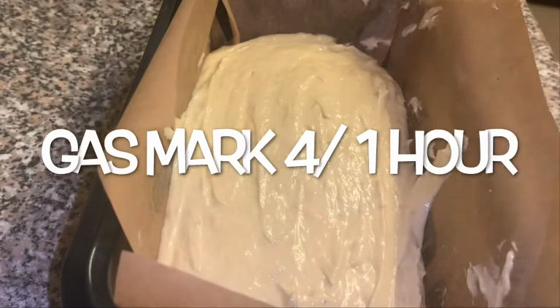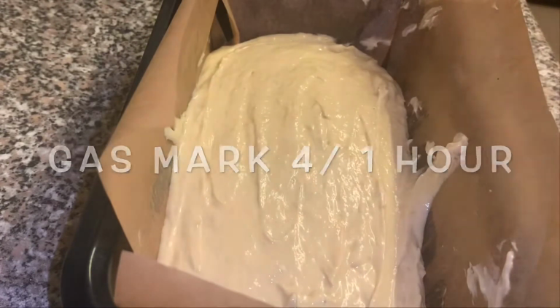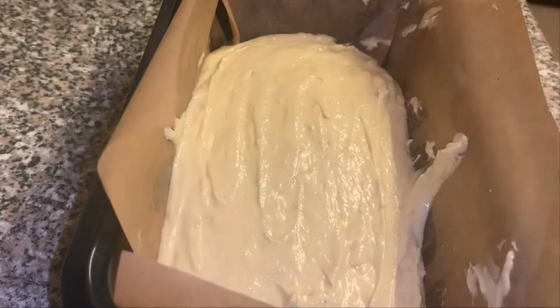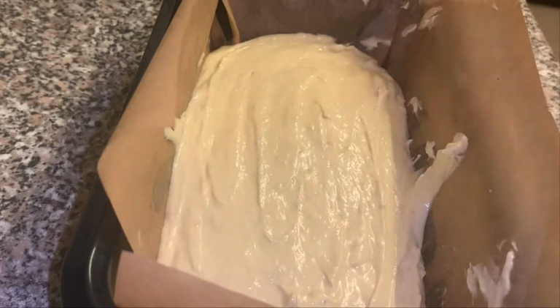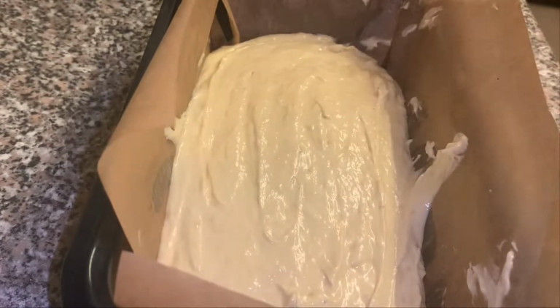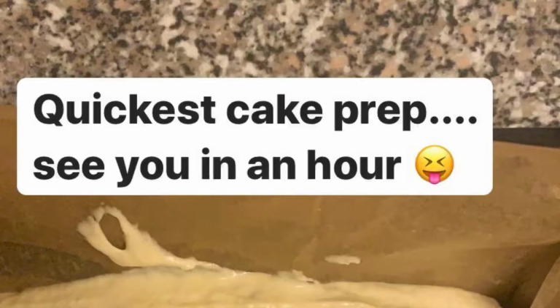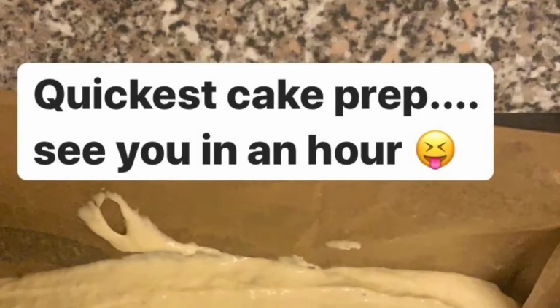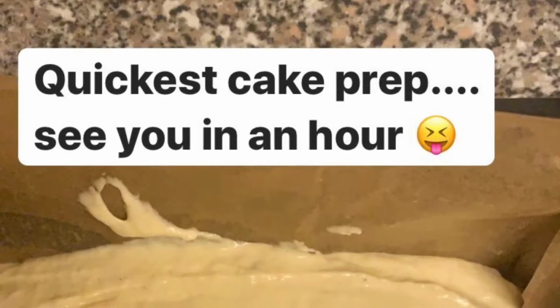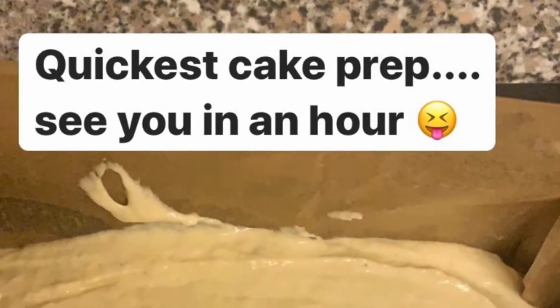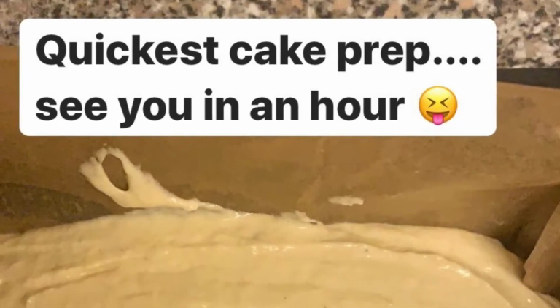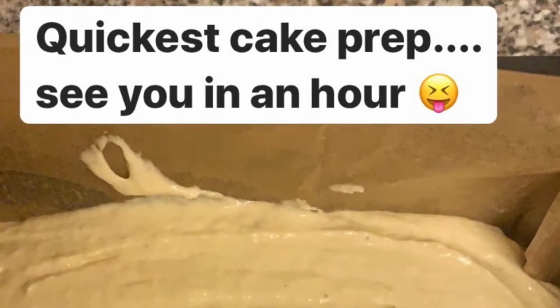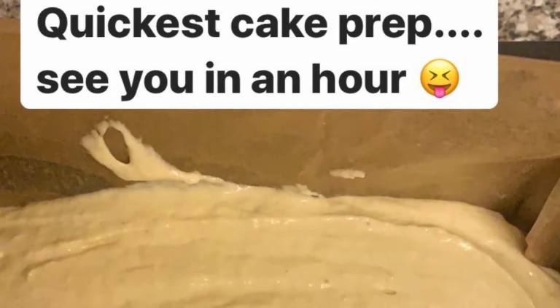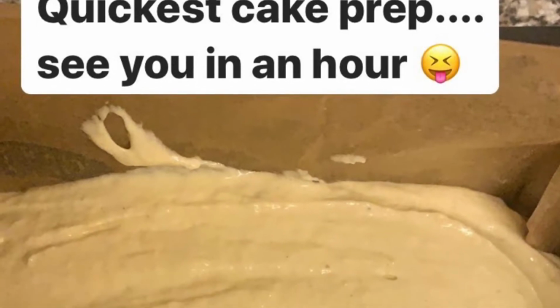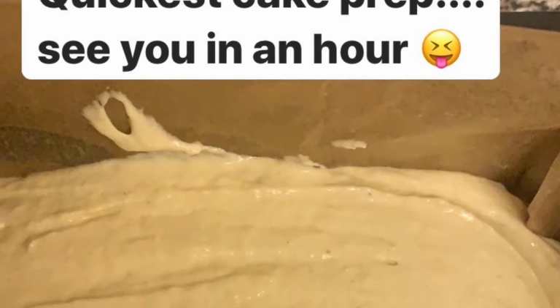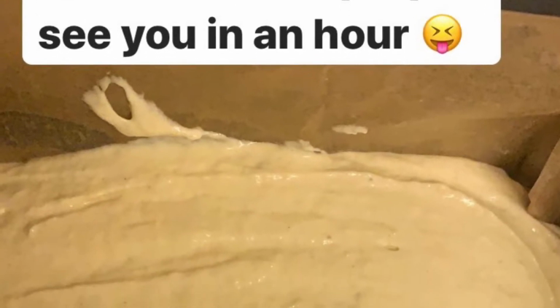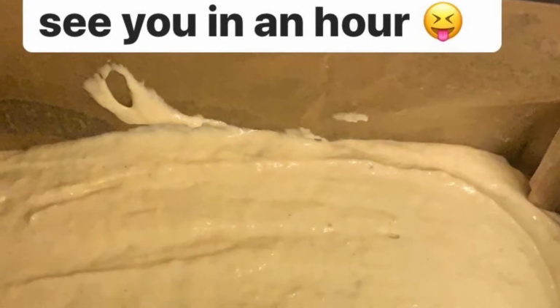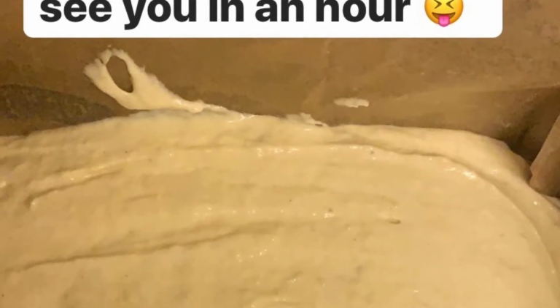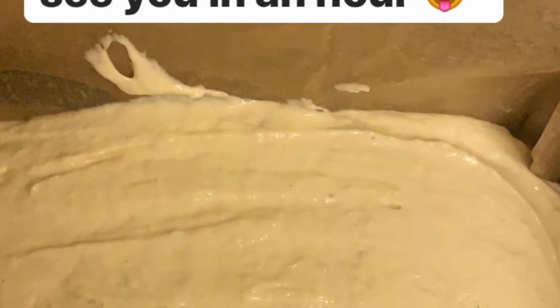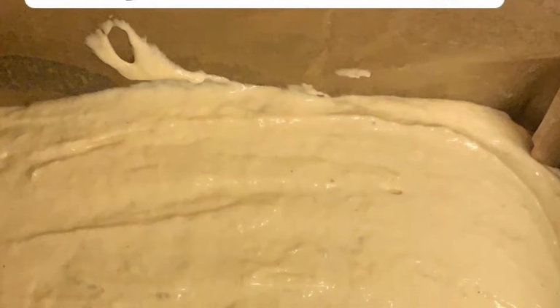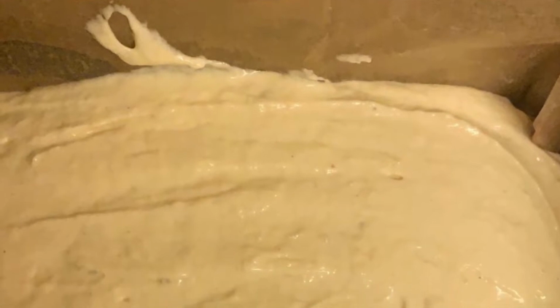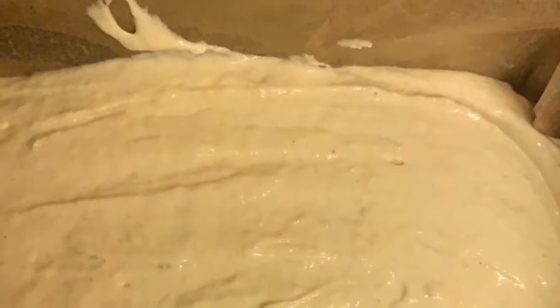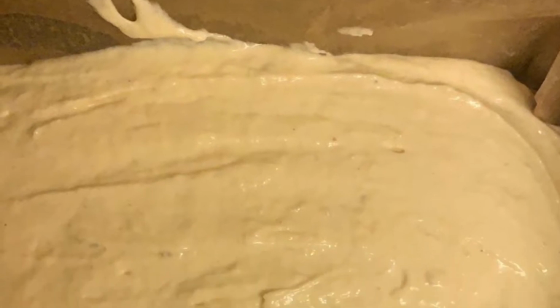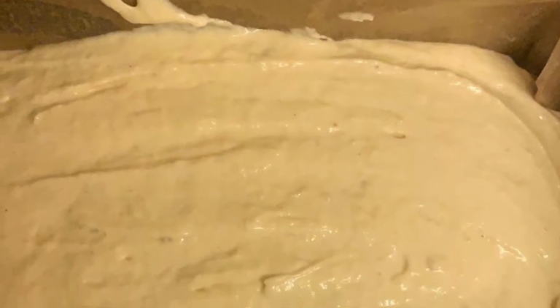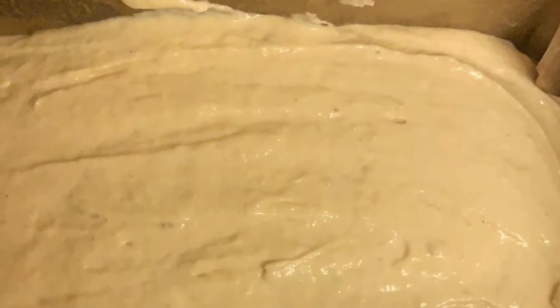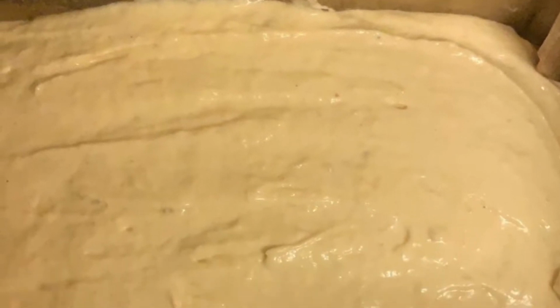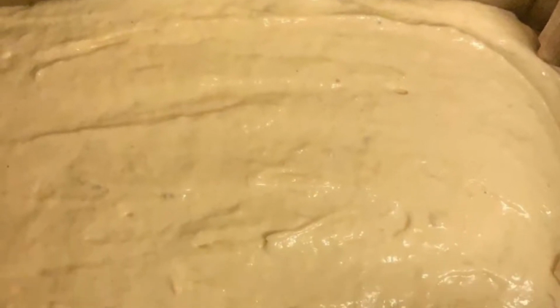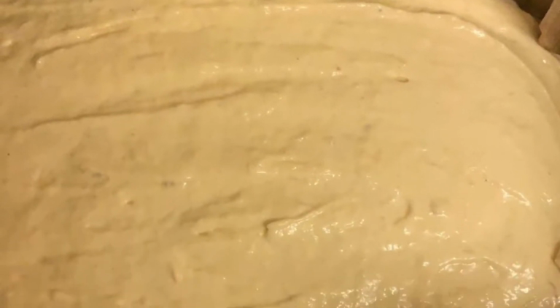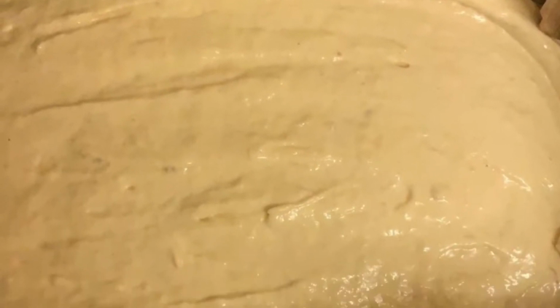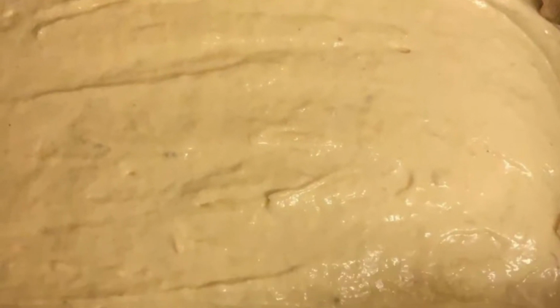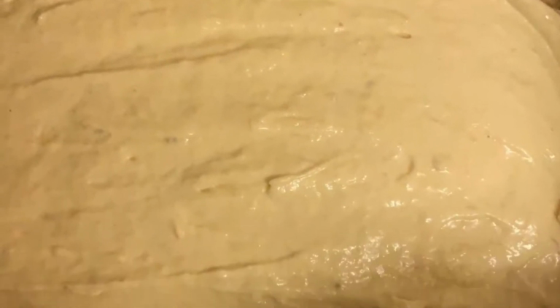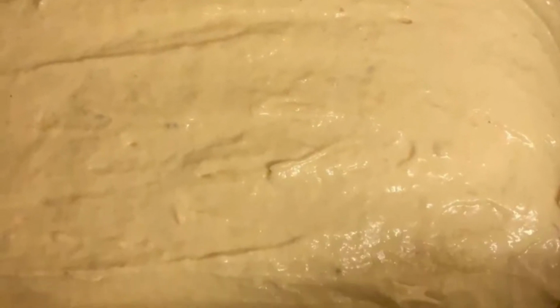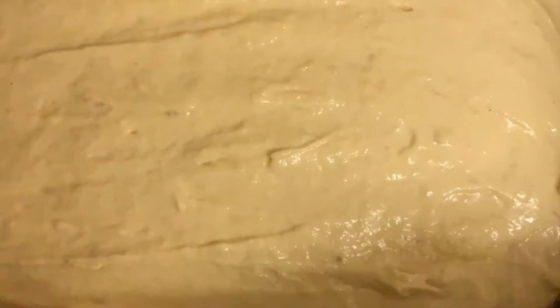That's good to go! Make sure the oven's preheated on gas mark four and bake for one hour. See you soon!